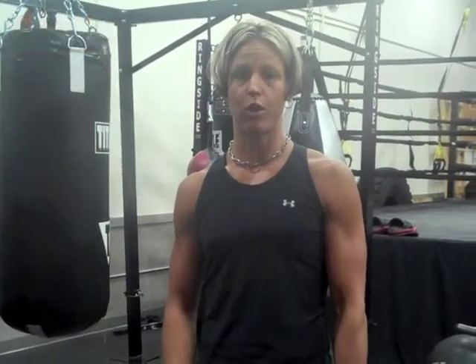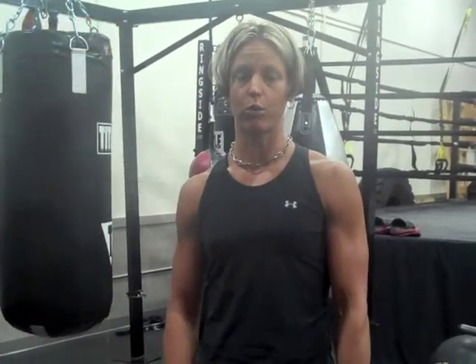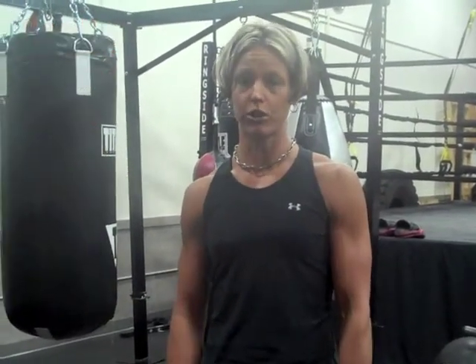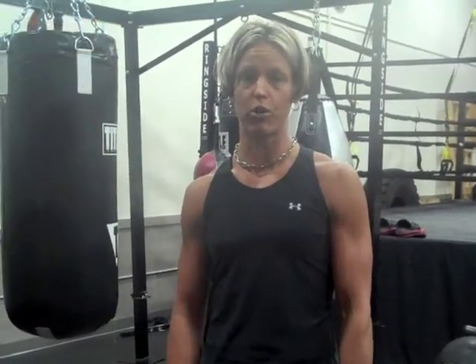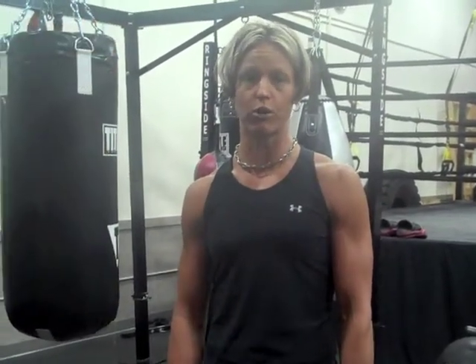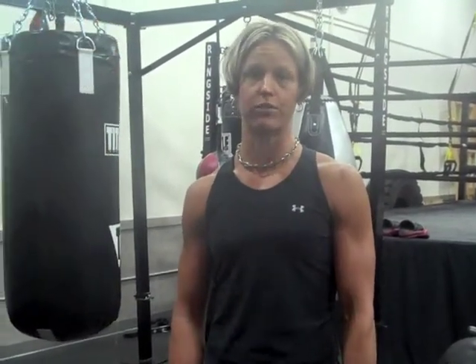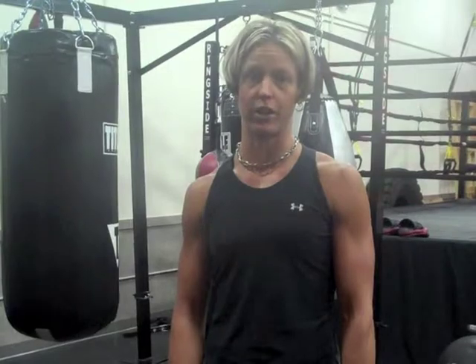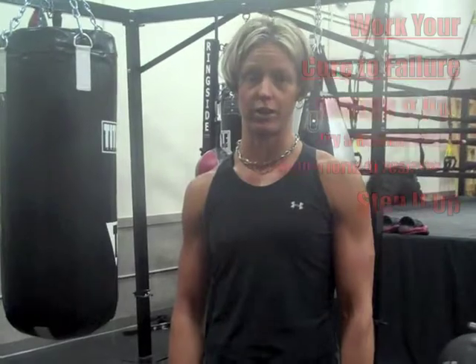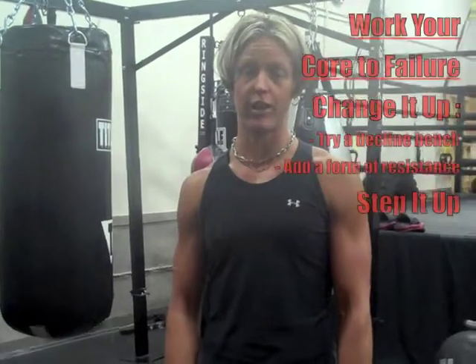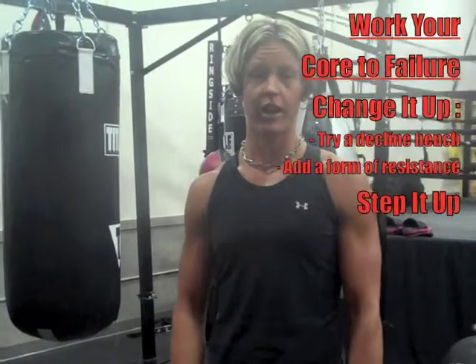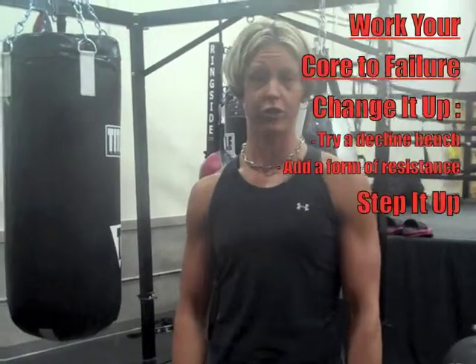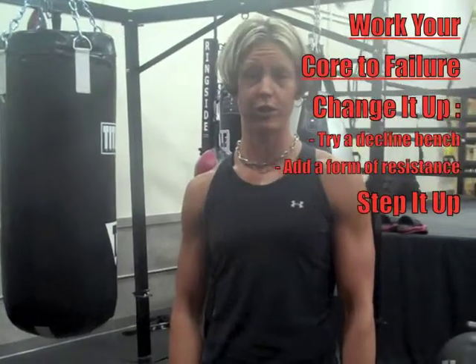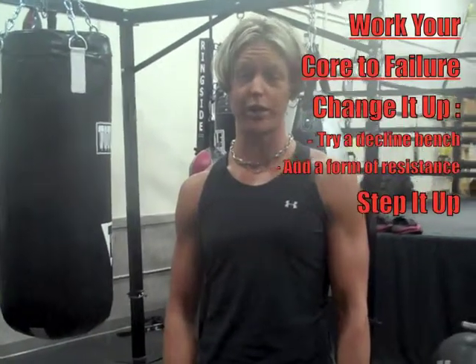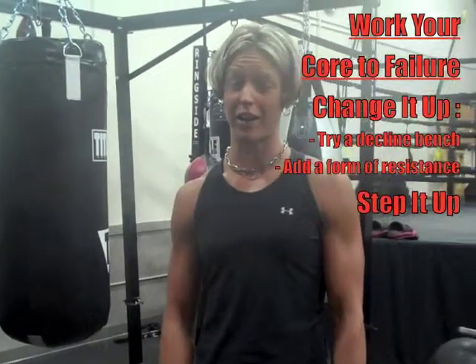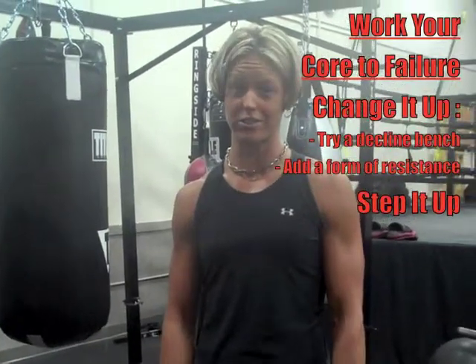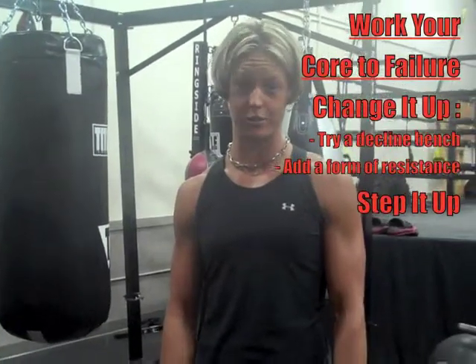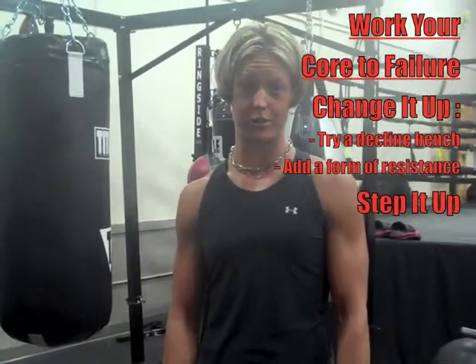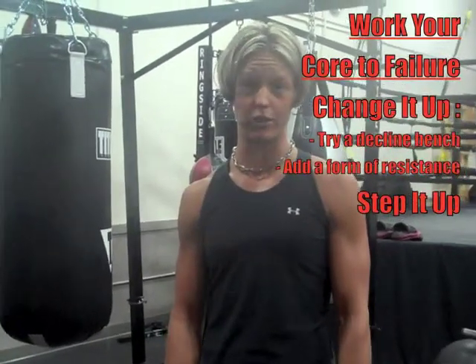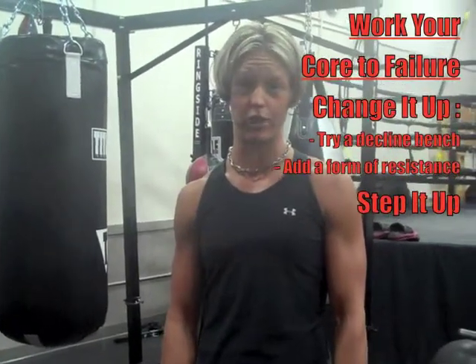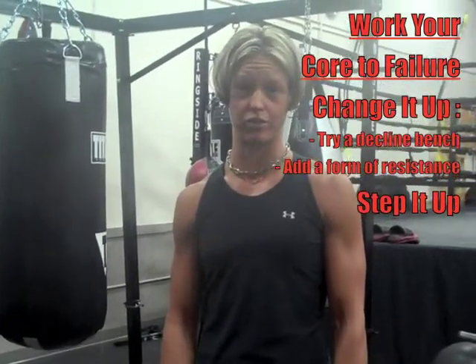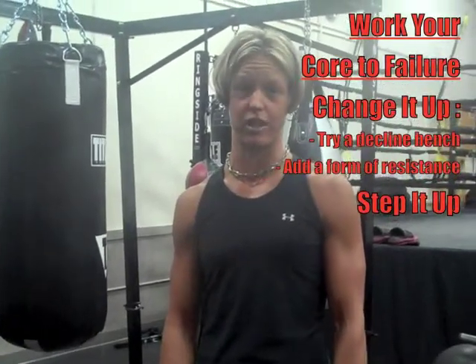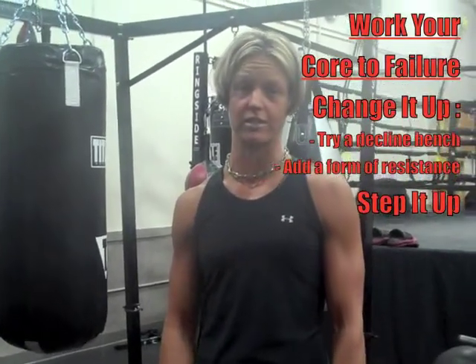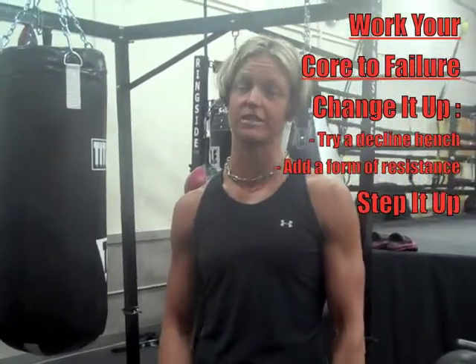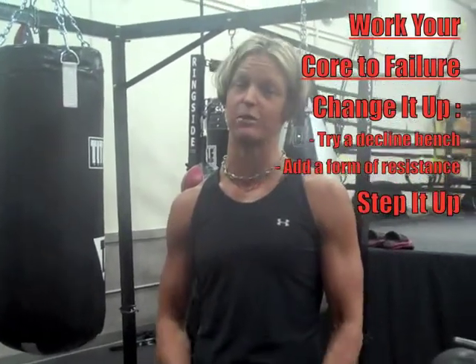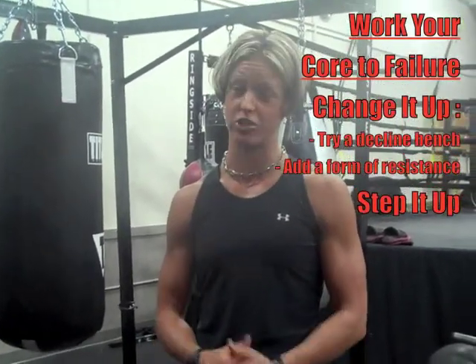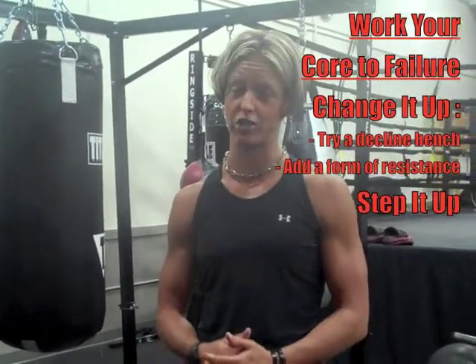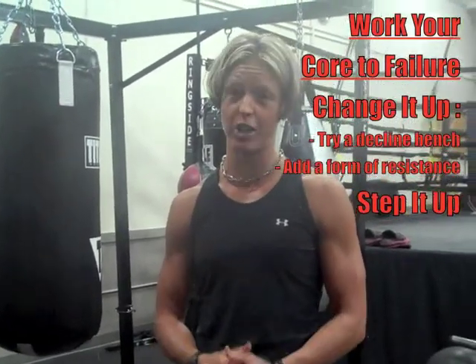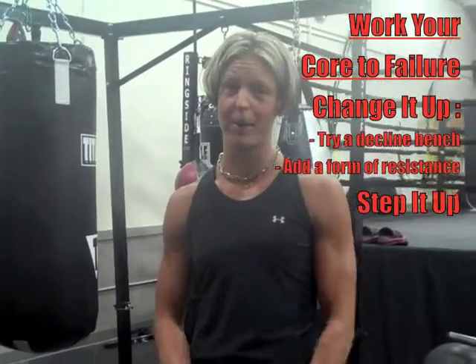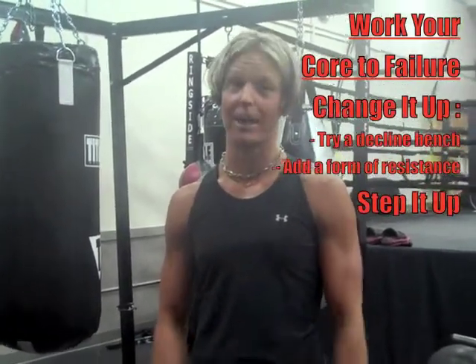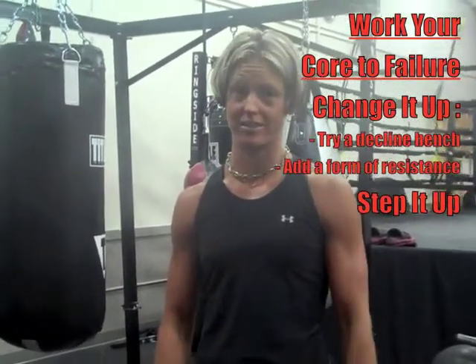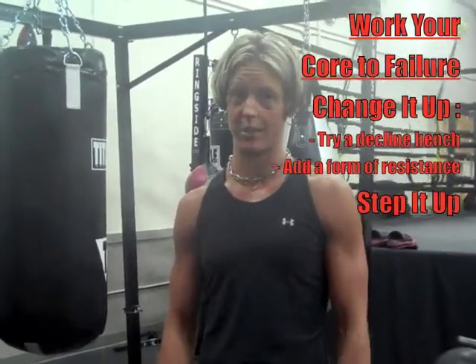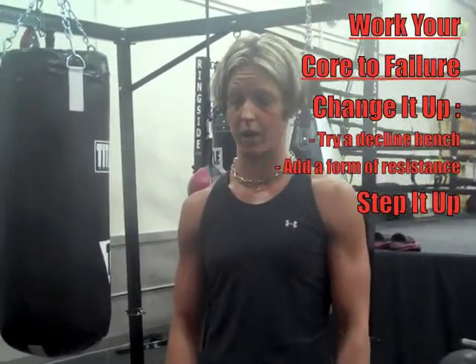Third, work your core to failure. If you're doing a thousand reps of any core exercise, it's time to change it up and step it up.